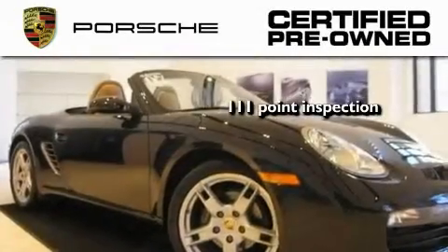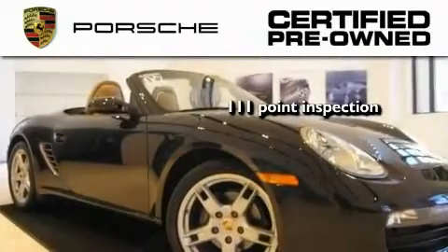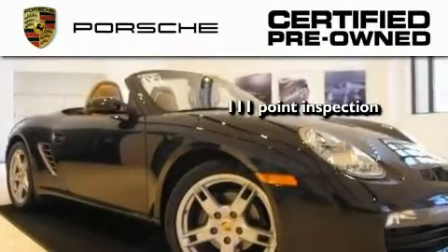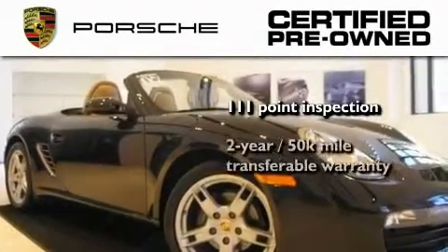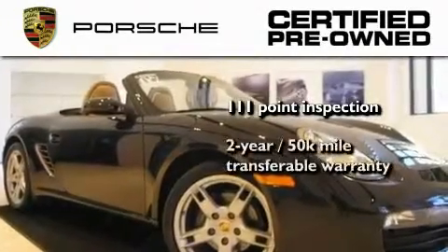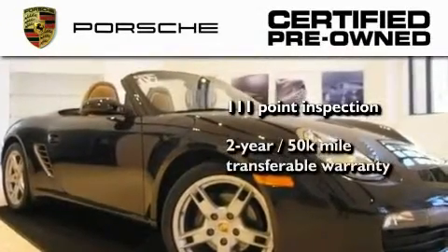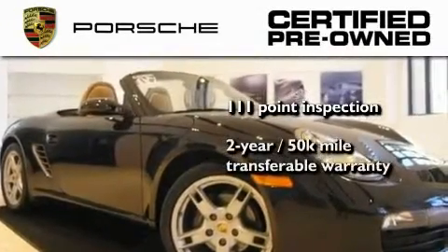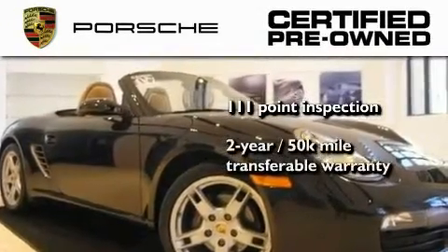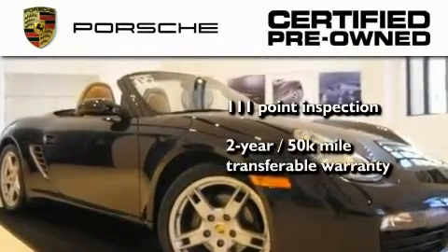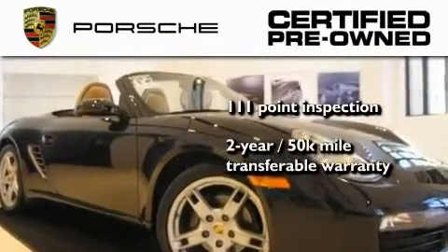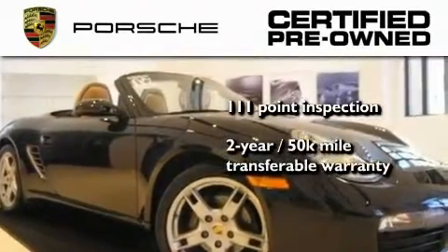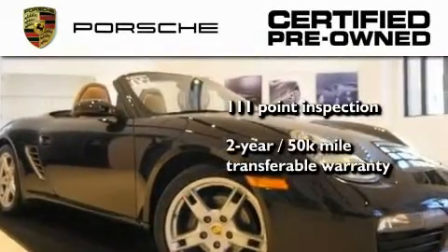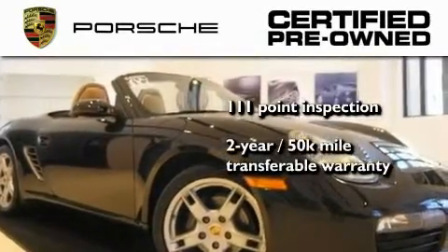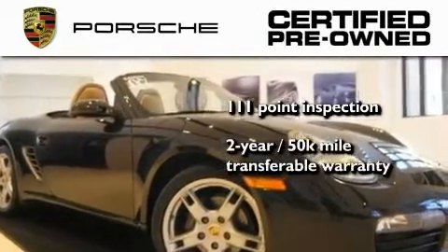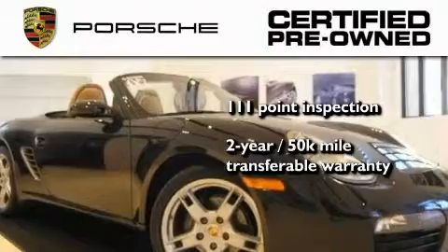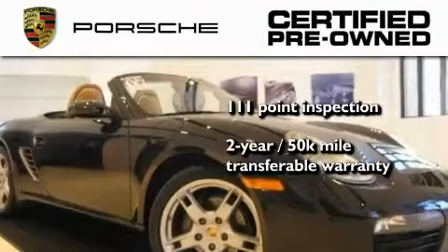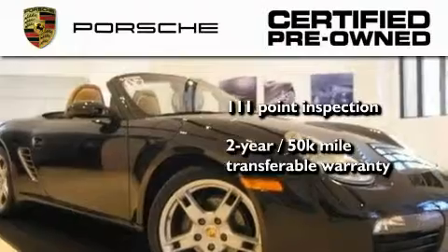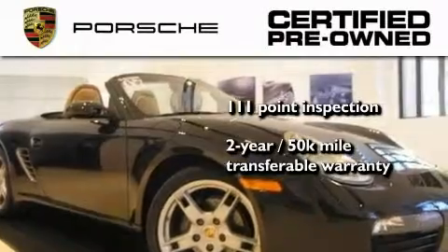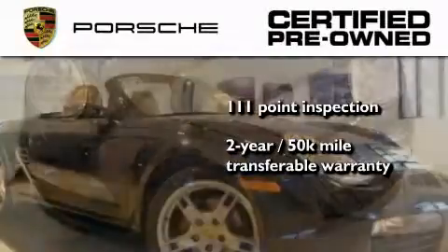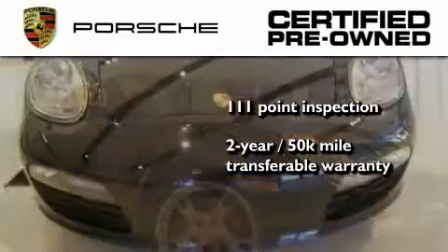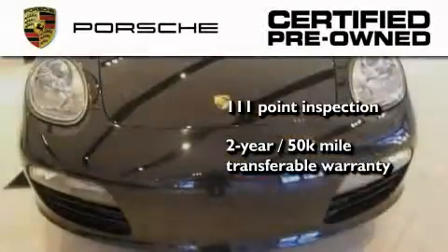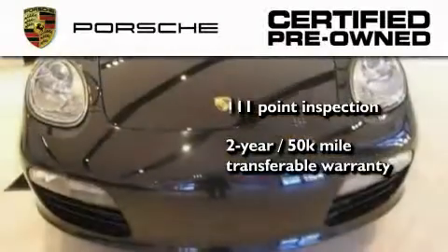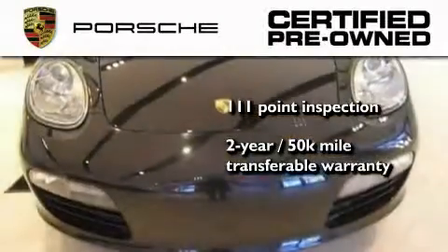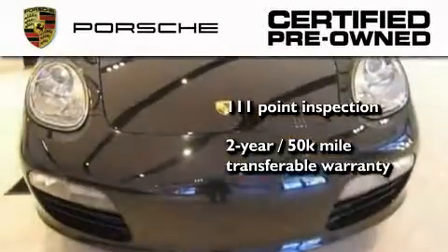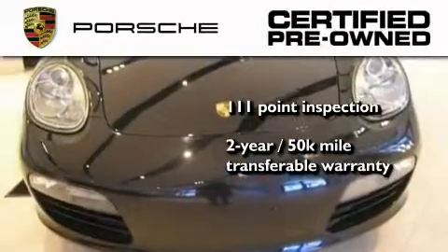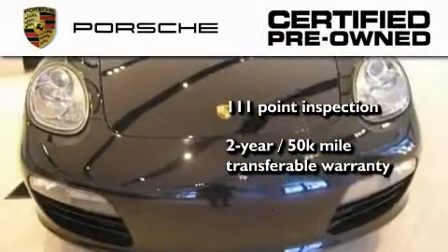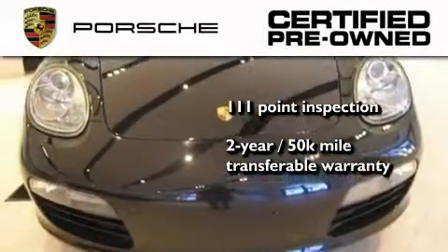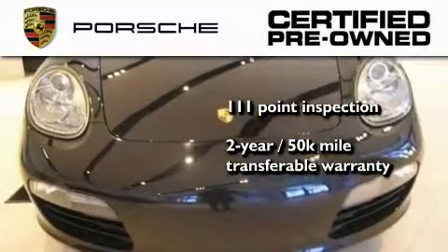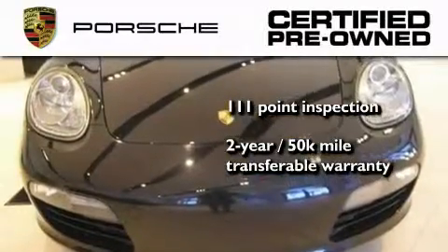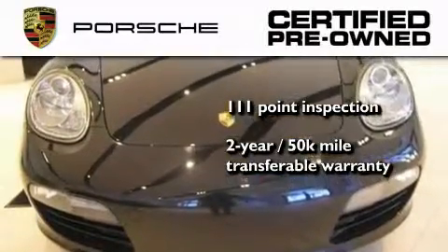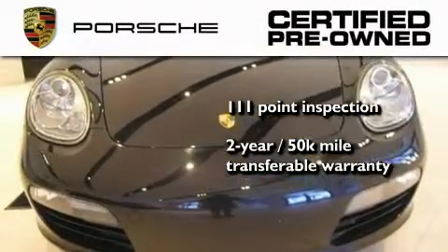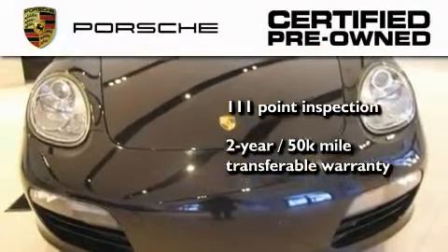Plus, it comes with a 2-year, 50,000-mile transferable warranty with no deductible, so you can have a little peace of mind.